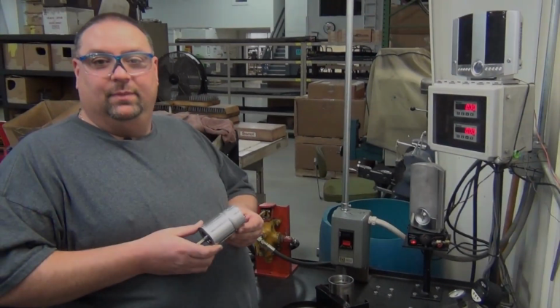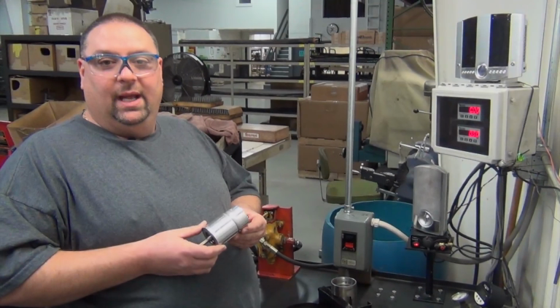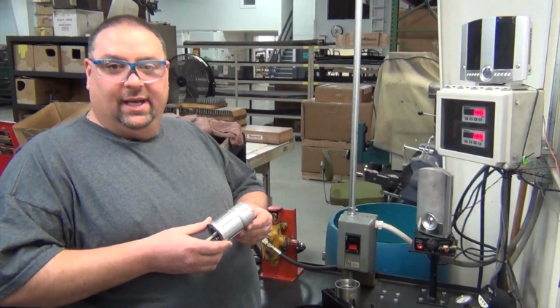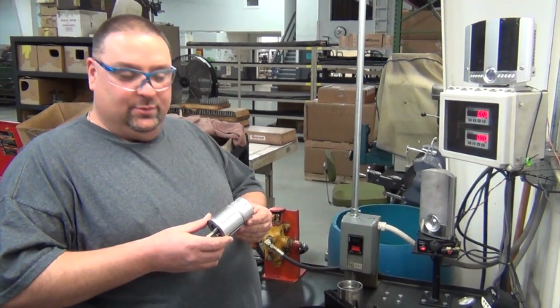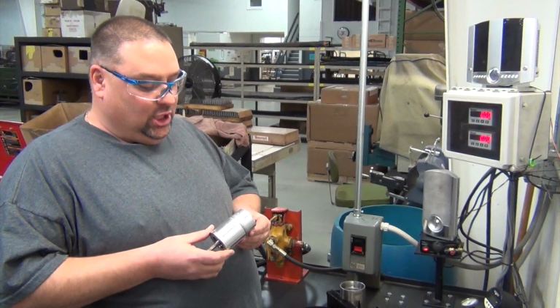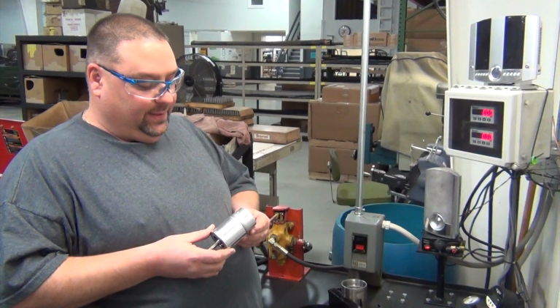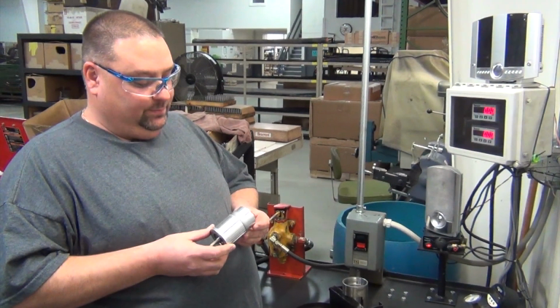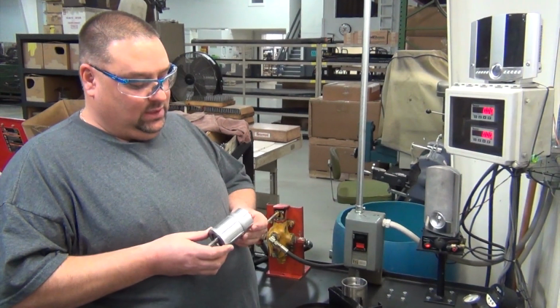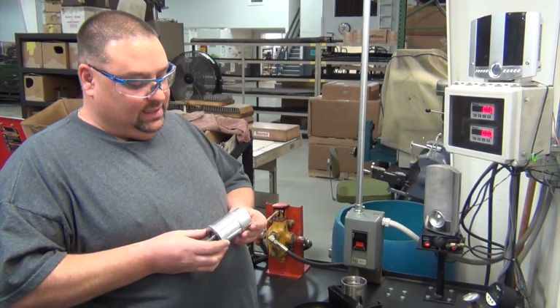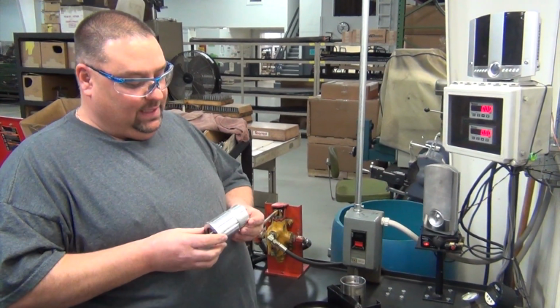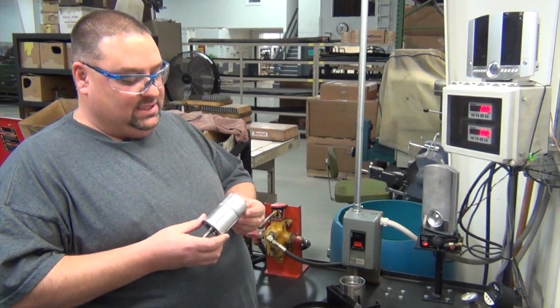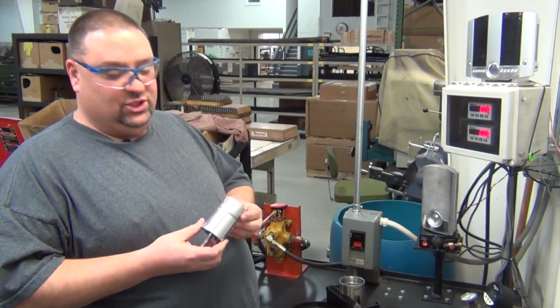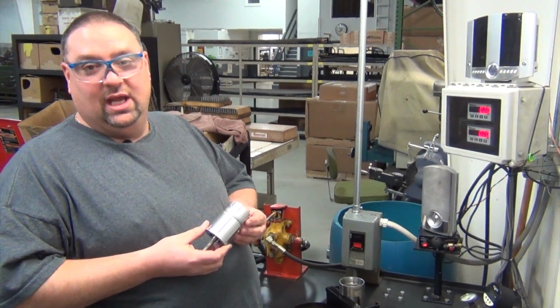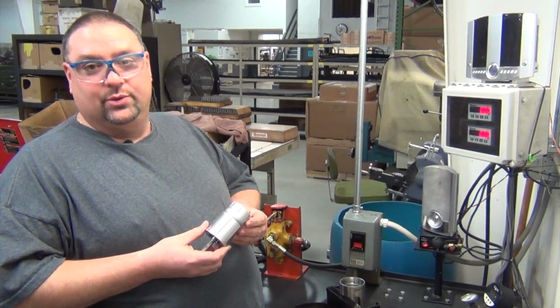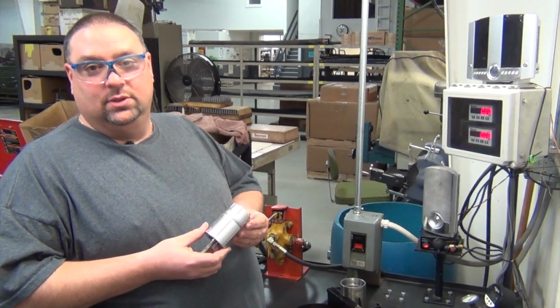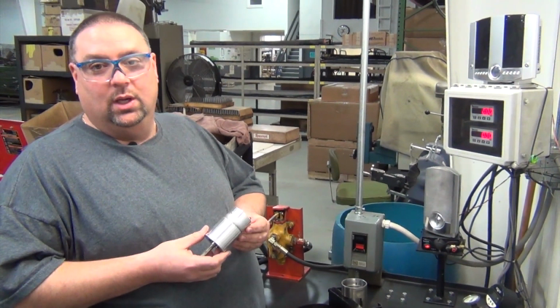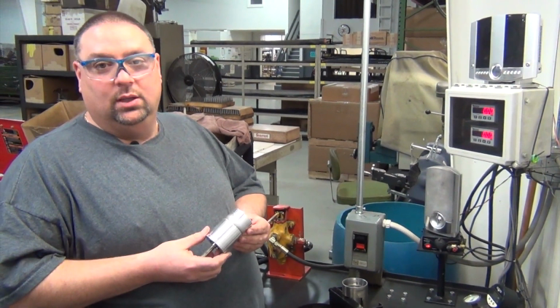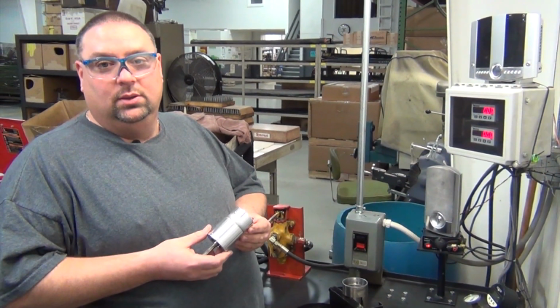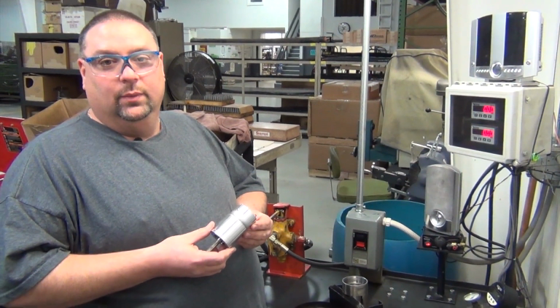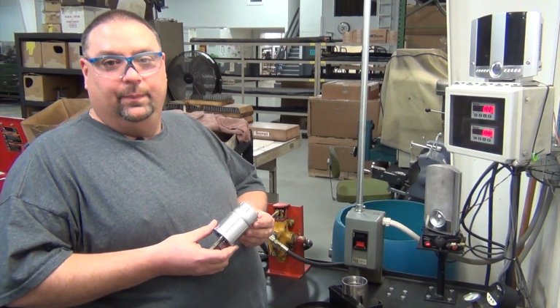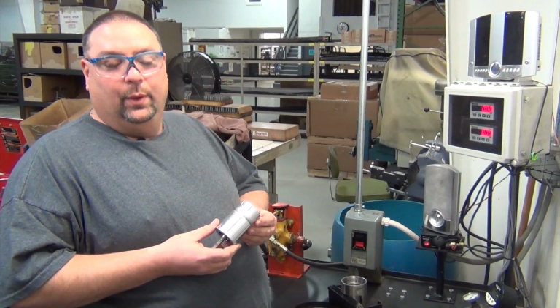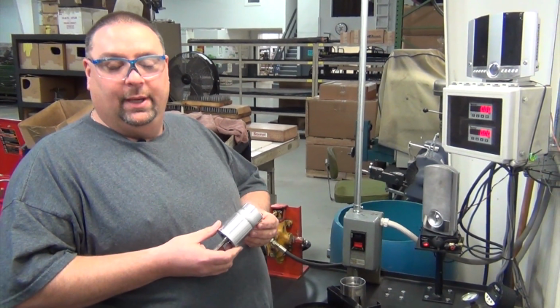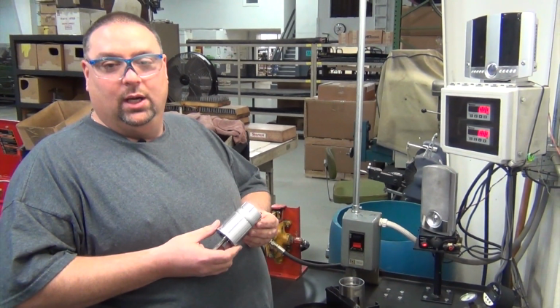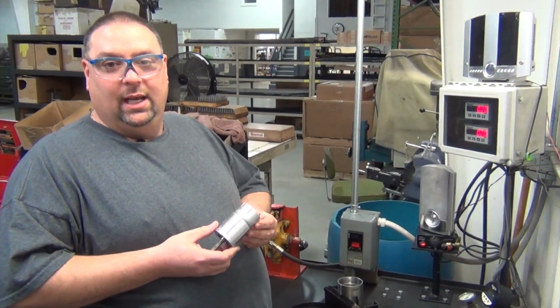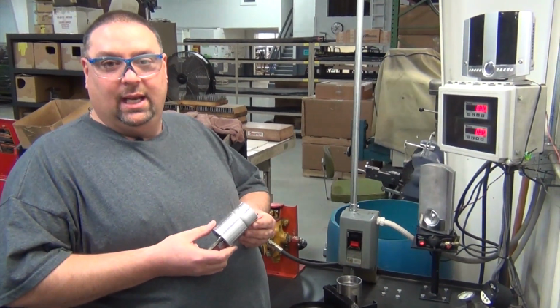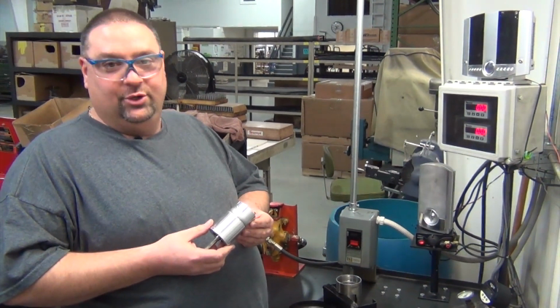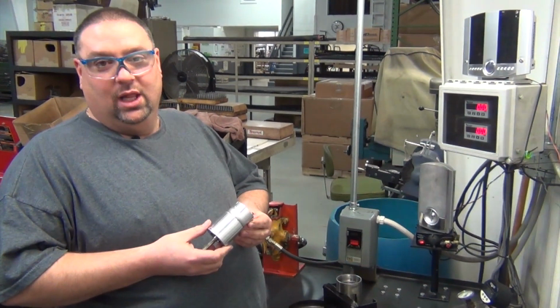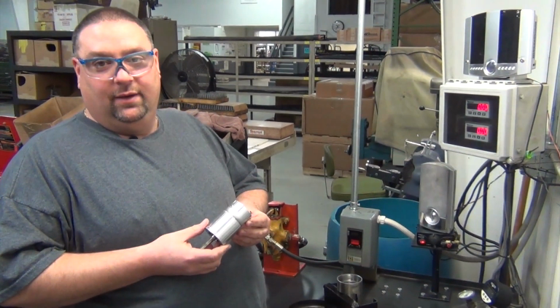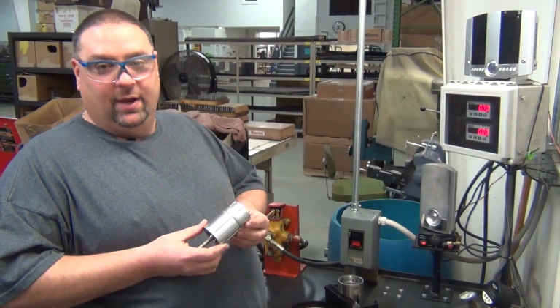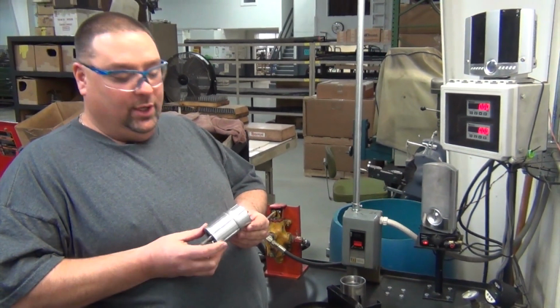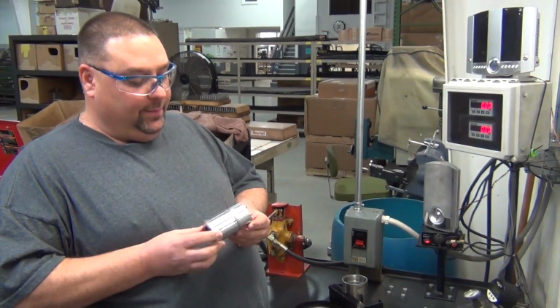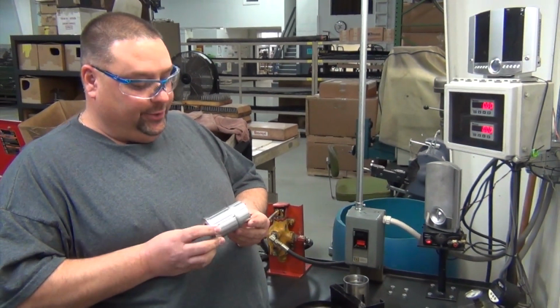My name is Jeremy. Today I'm going to teach you how to repair a hydraulic vibrator motor.